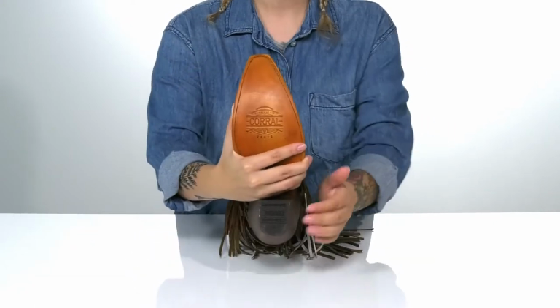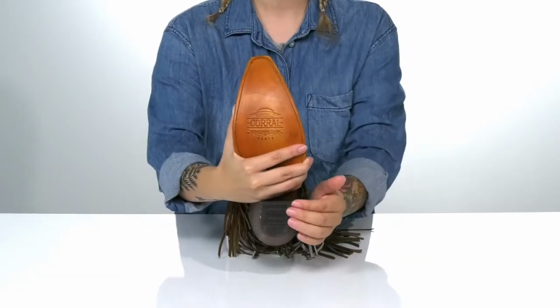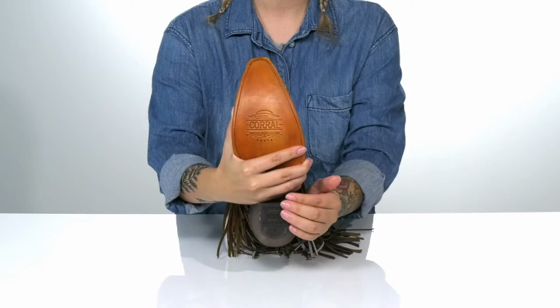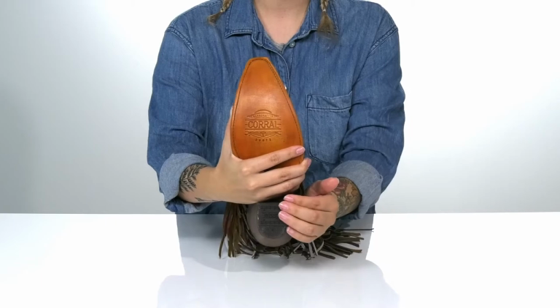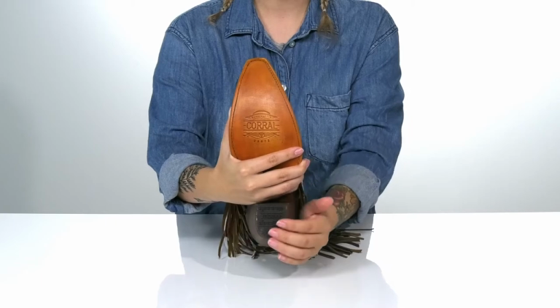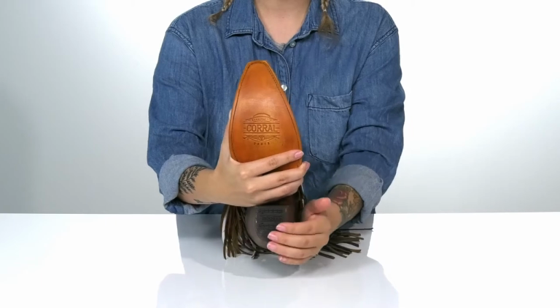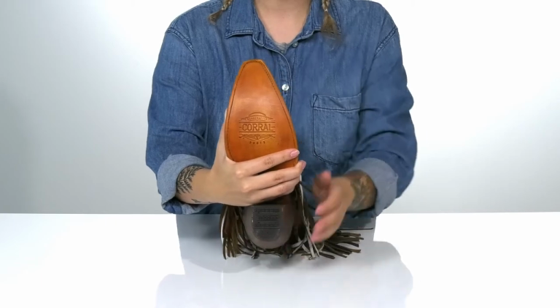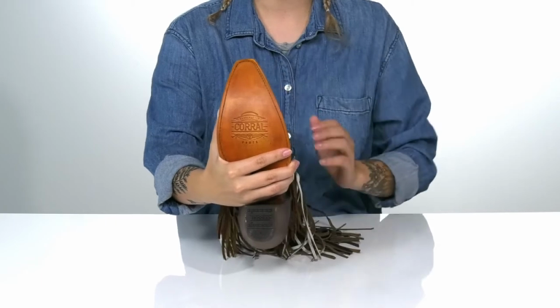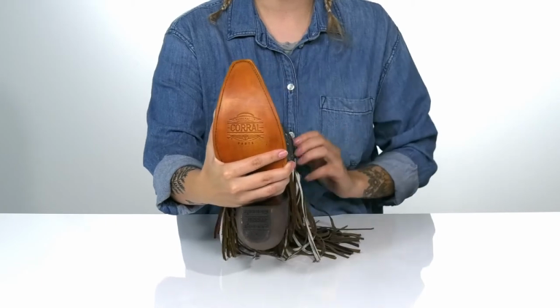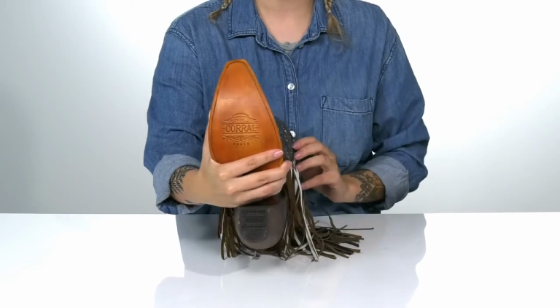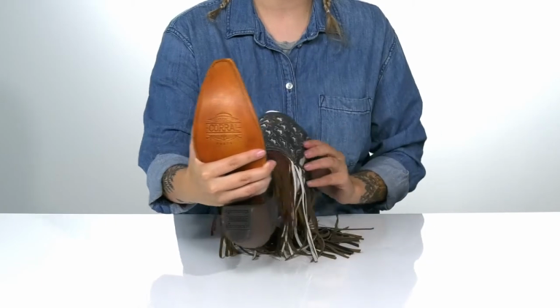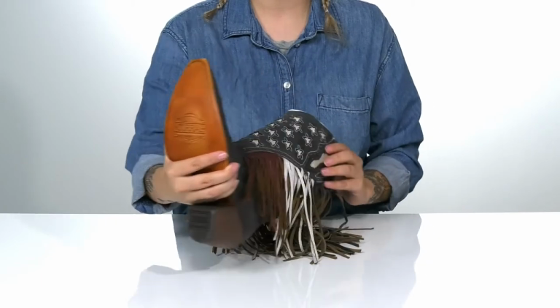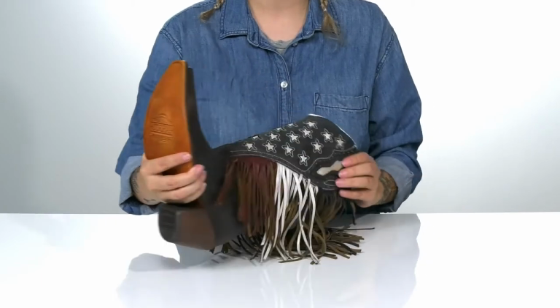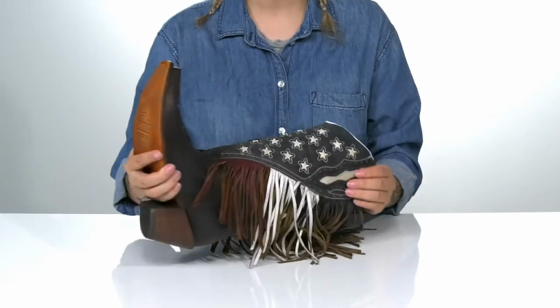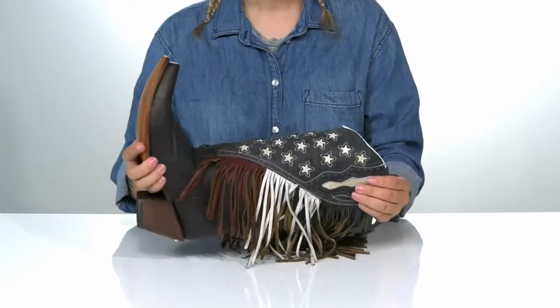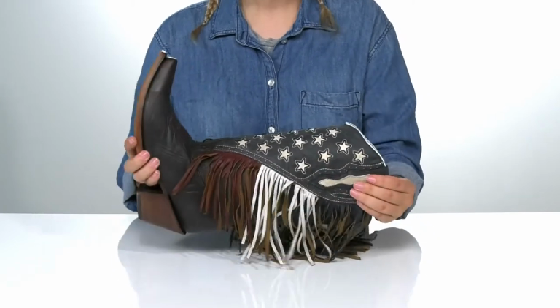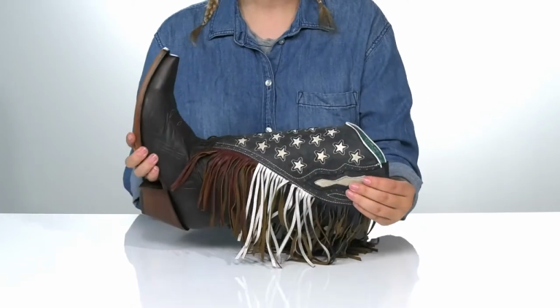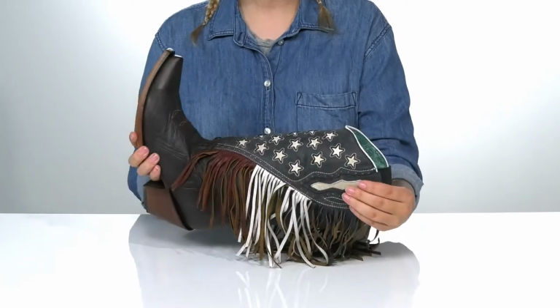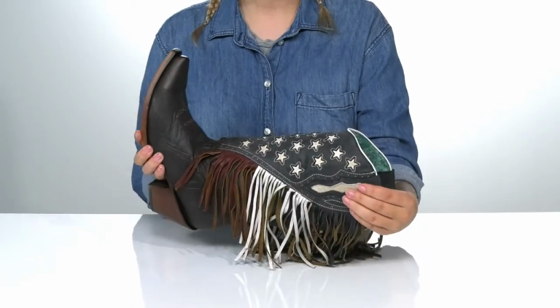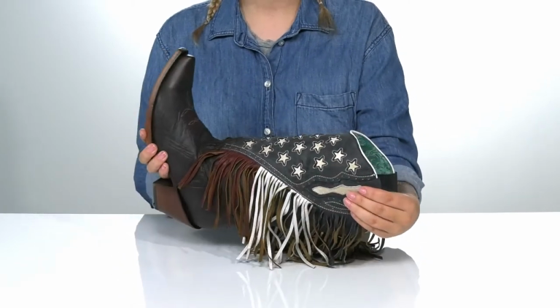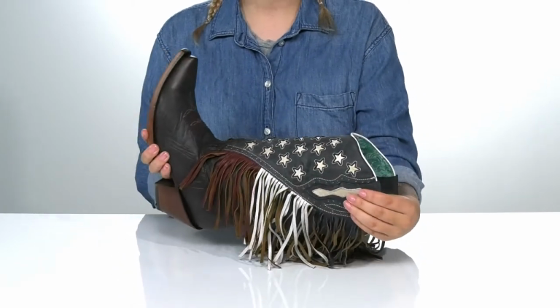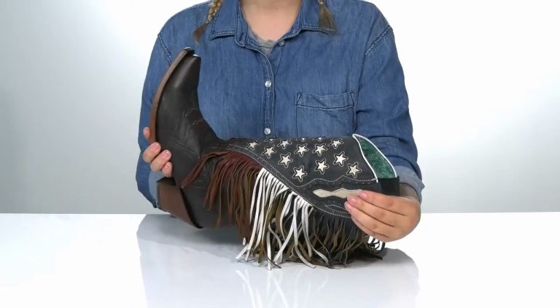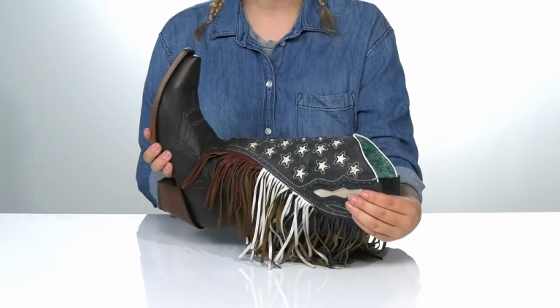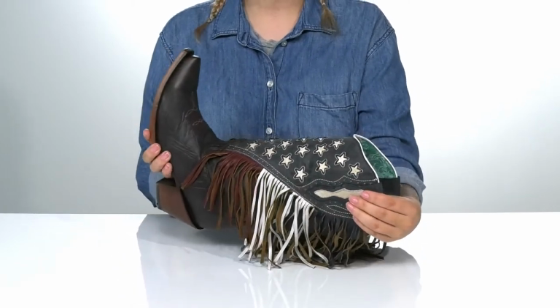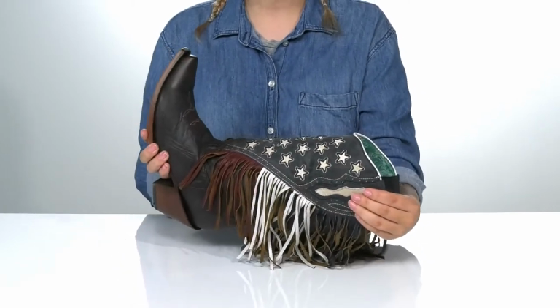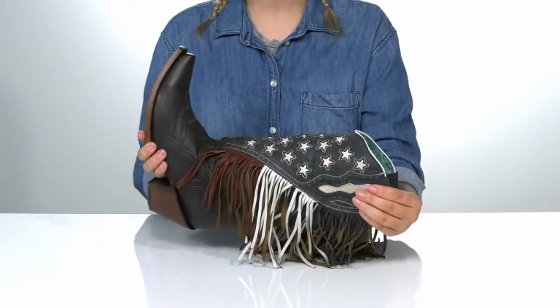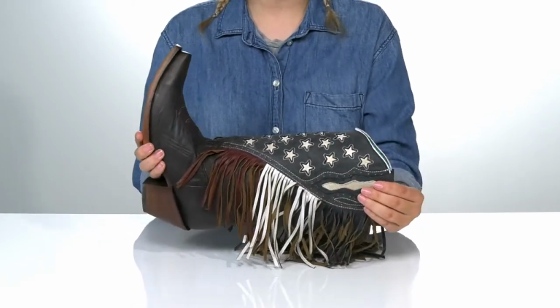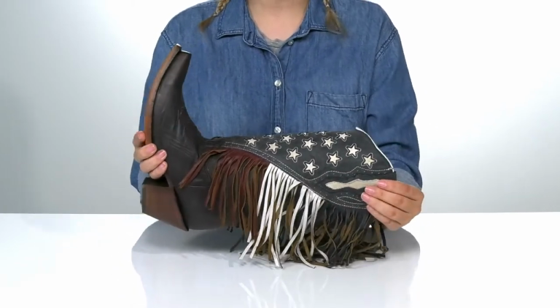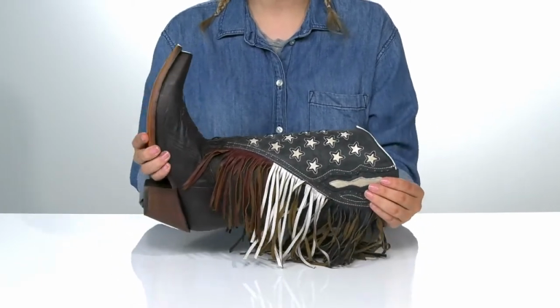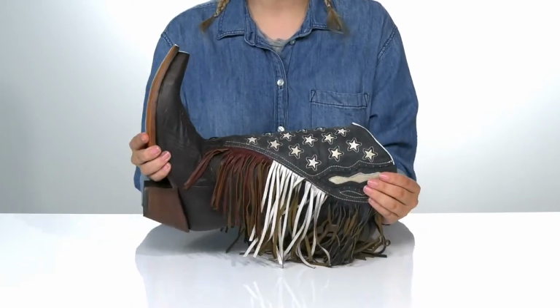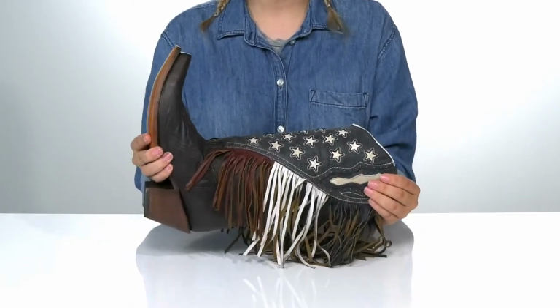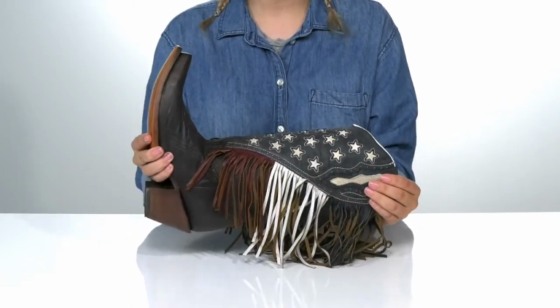Underneath is a lightly textured heel for traction, and I think these would pair very well with some blue jean shorts.